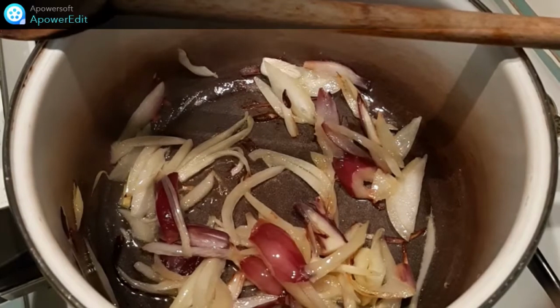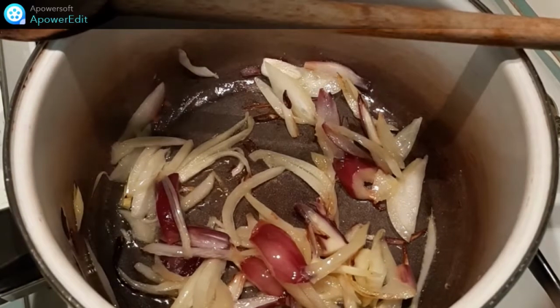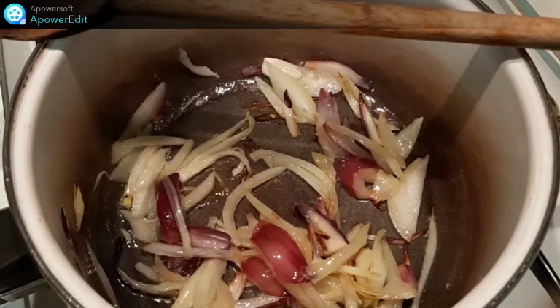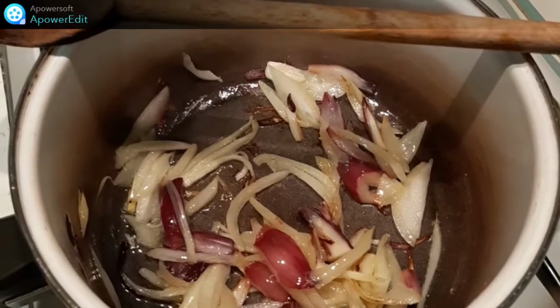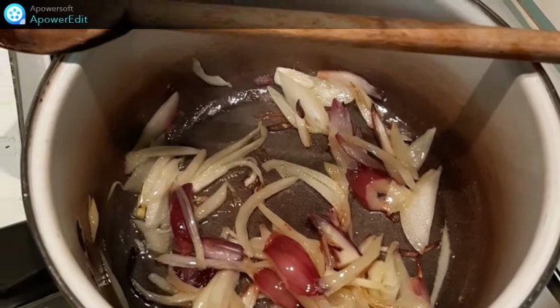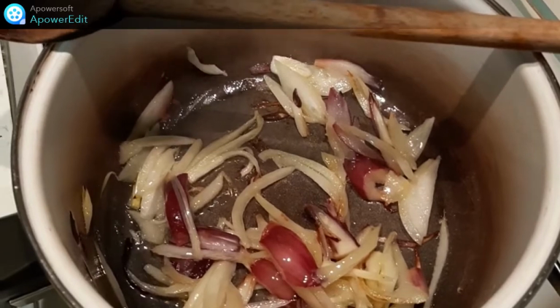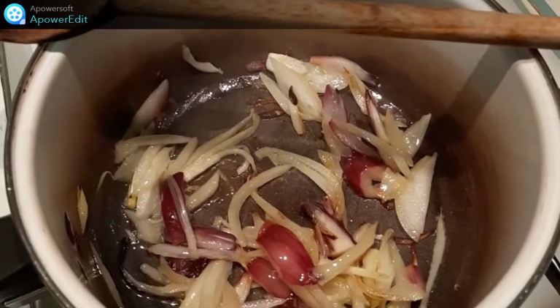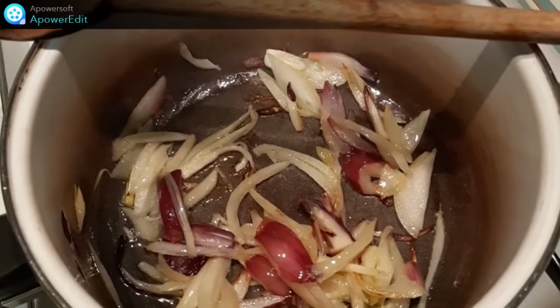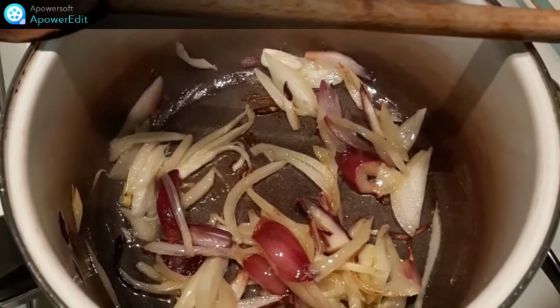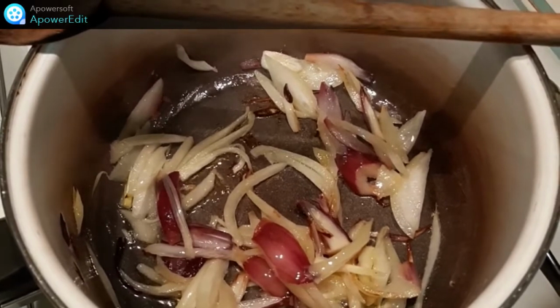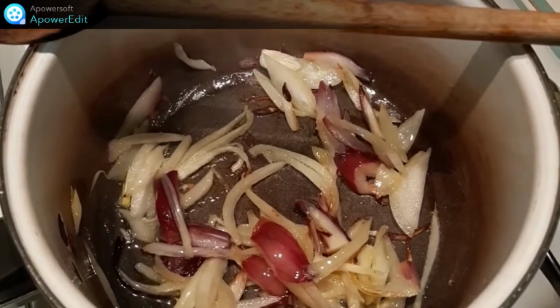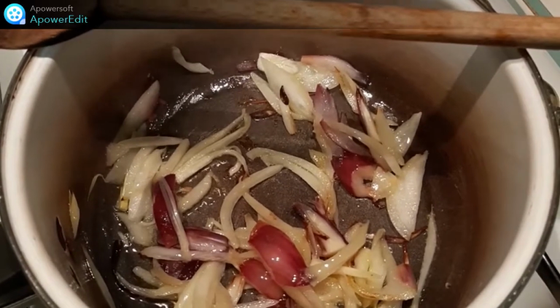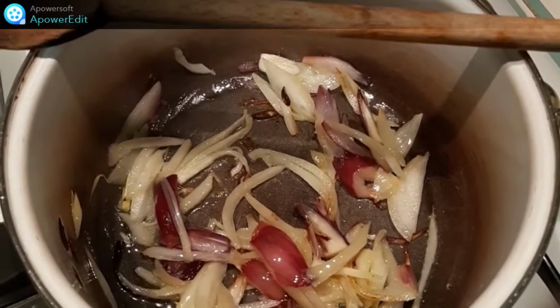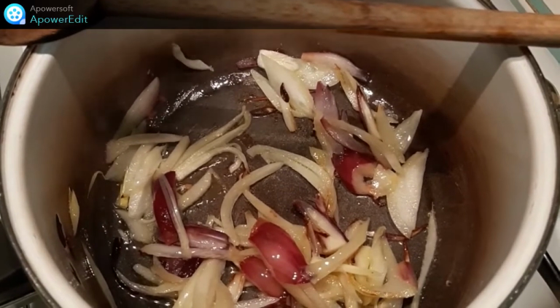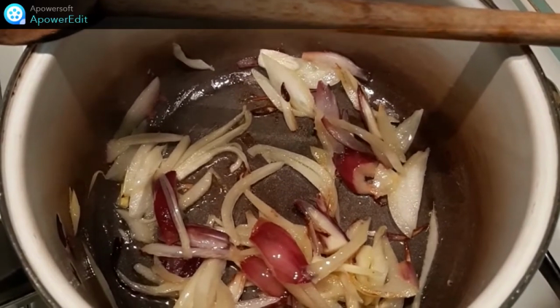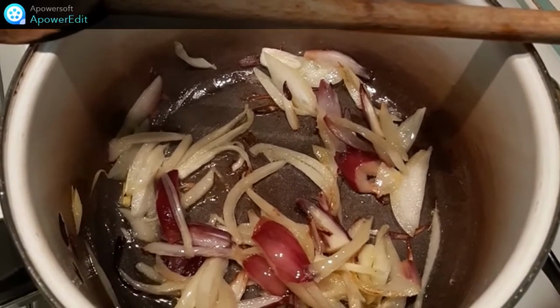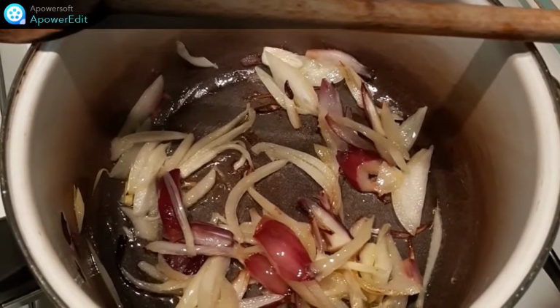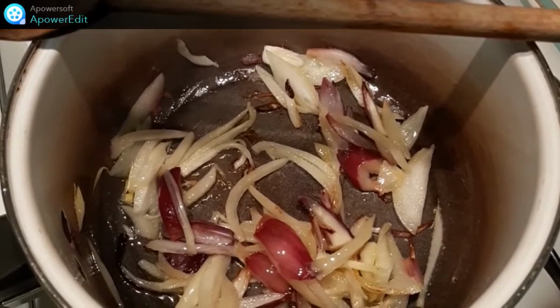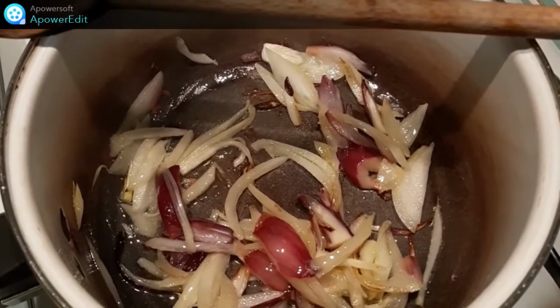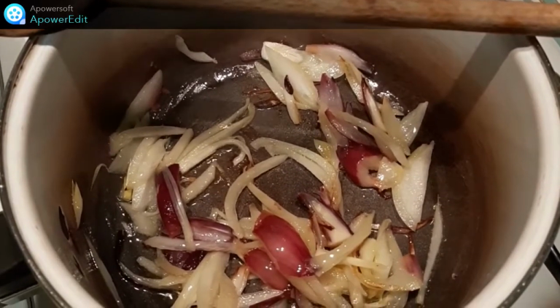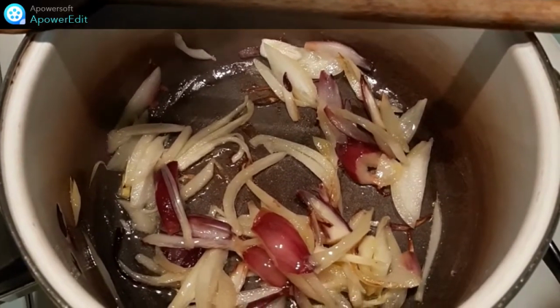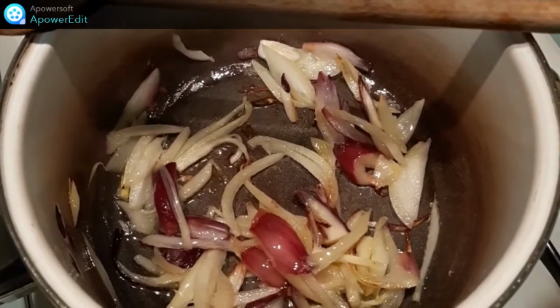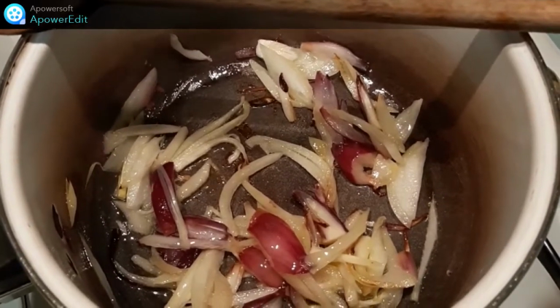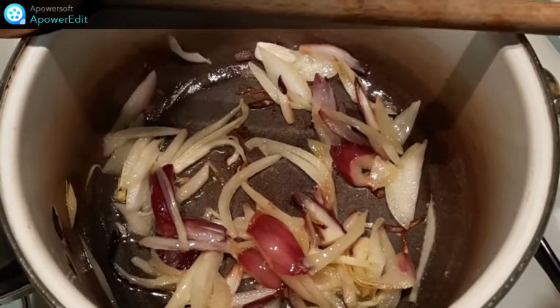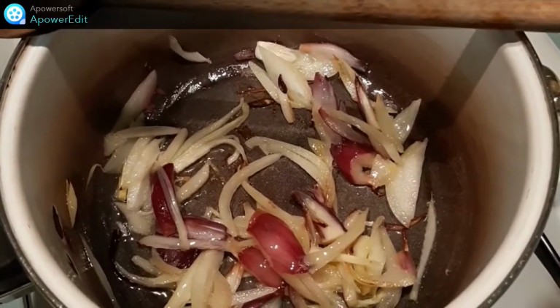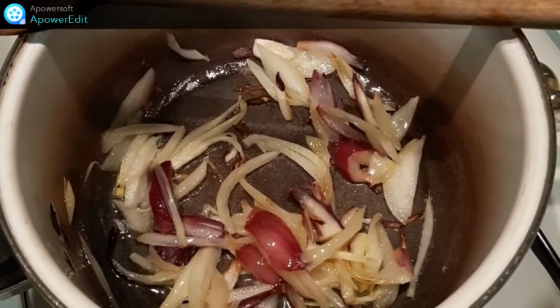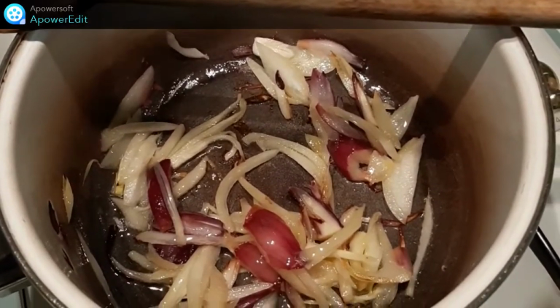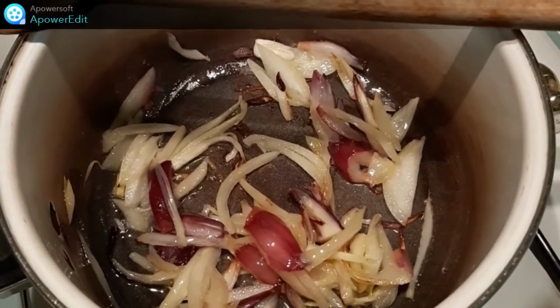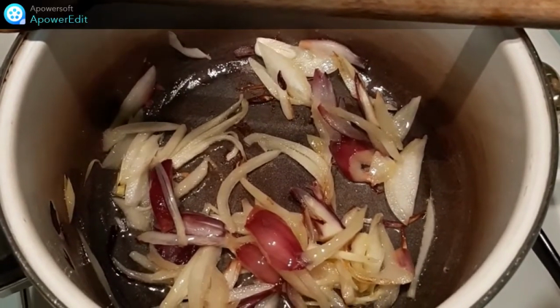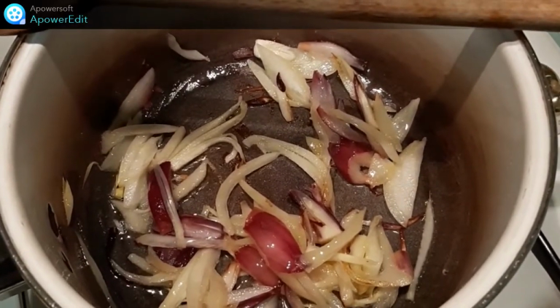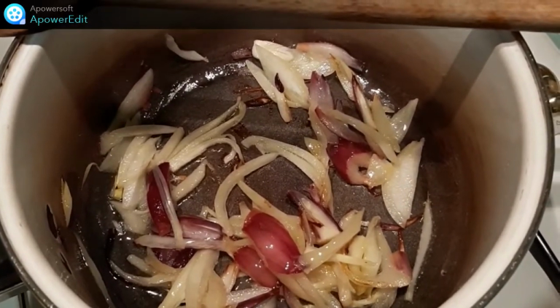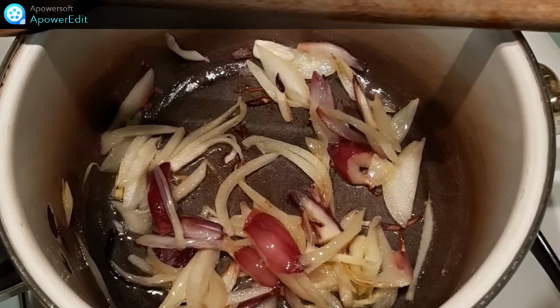Dans une casserole avec un peu d'huile d'olive, je fais revenir mes oignons jusqu'à ce qu'ils soient légèrement dorés.